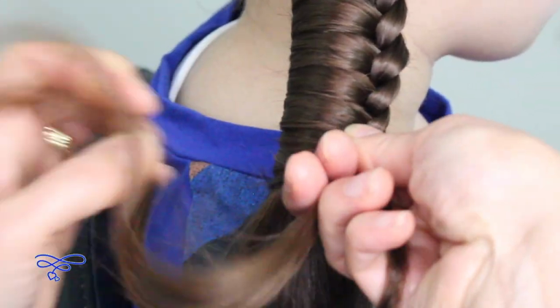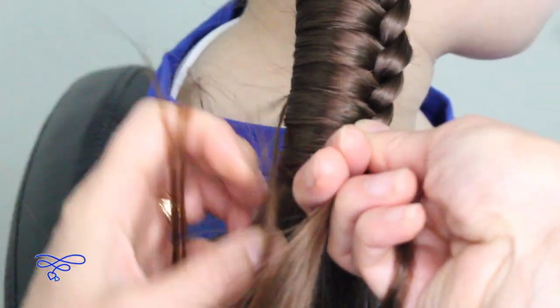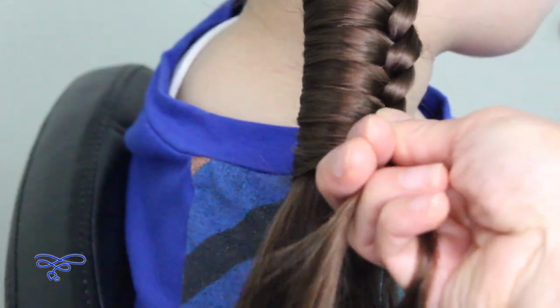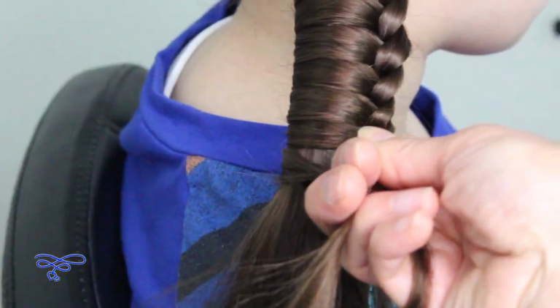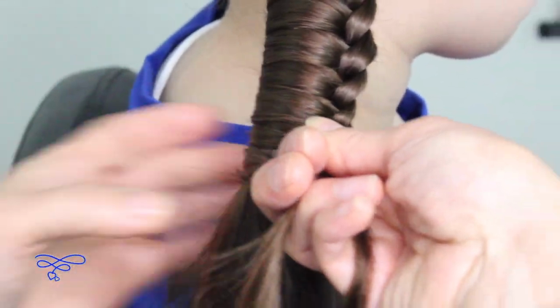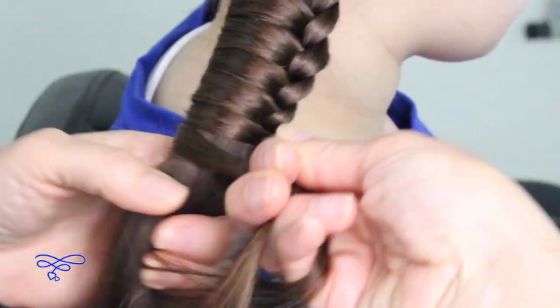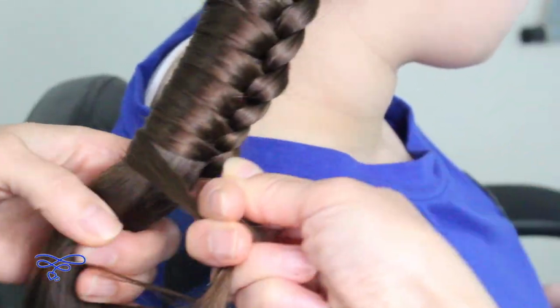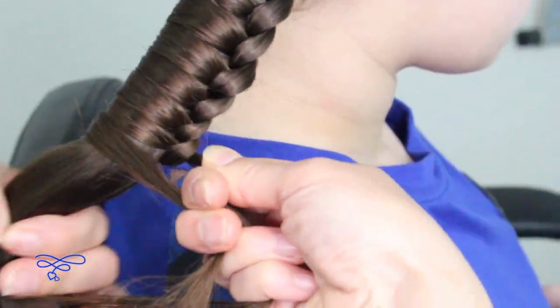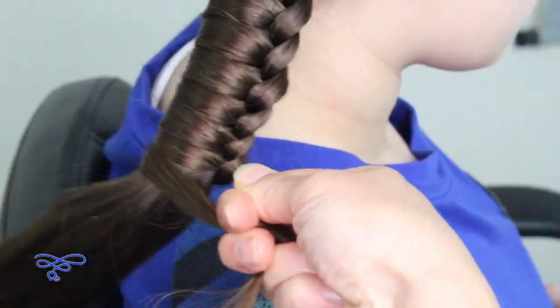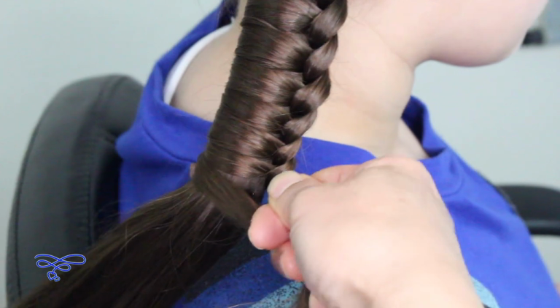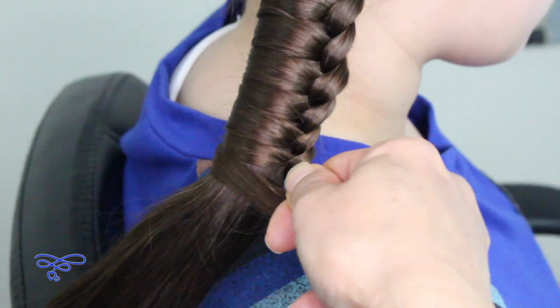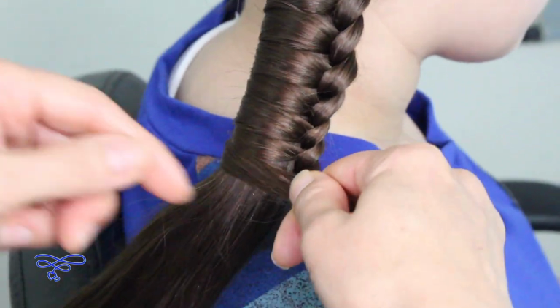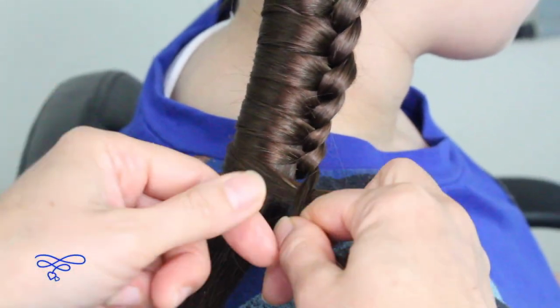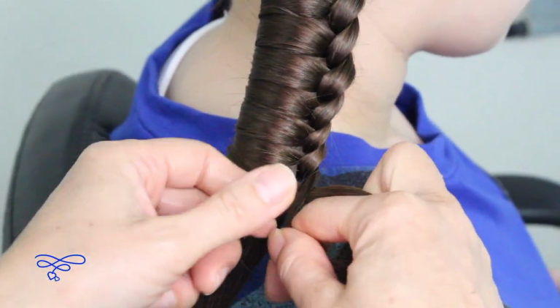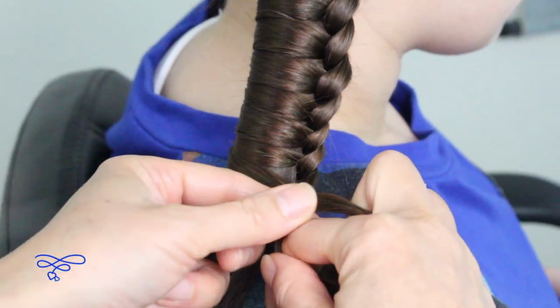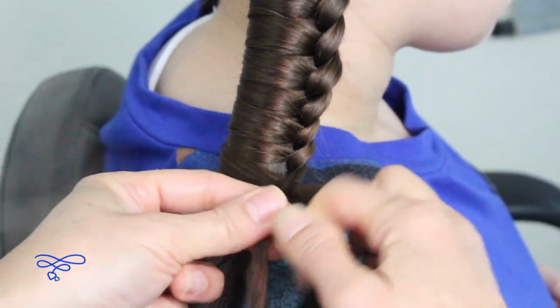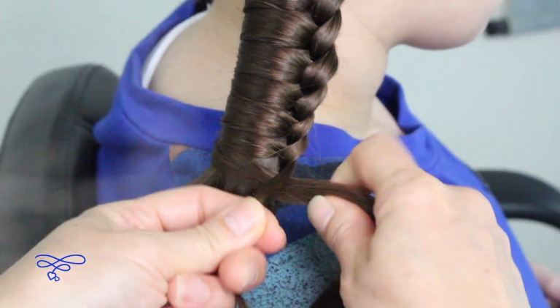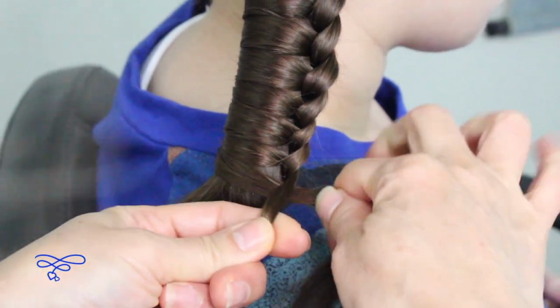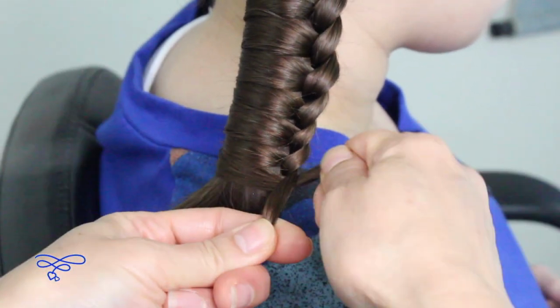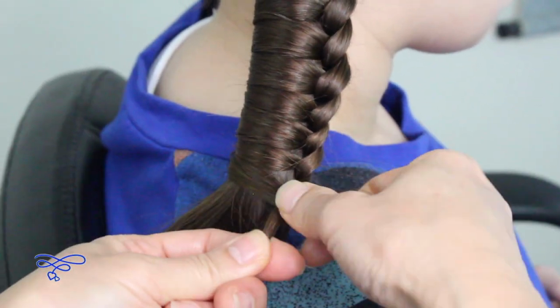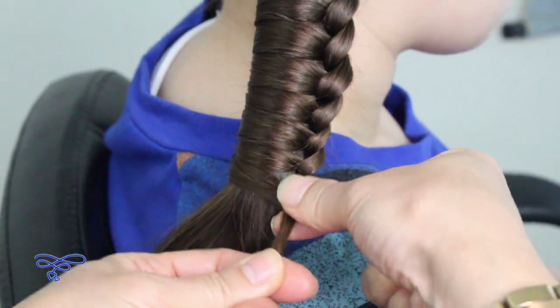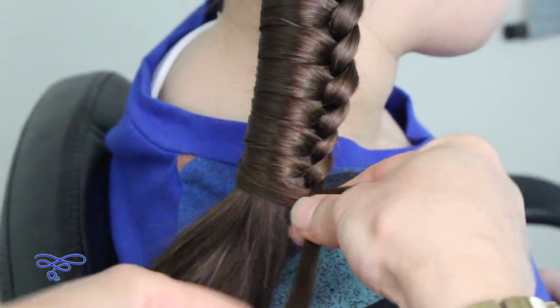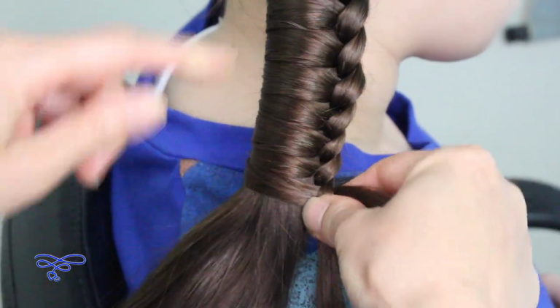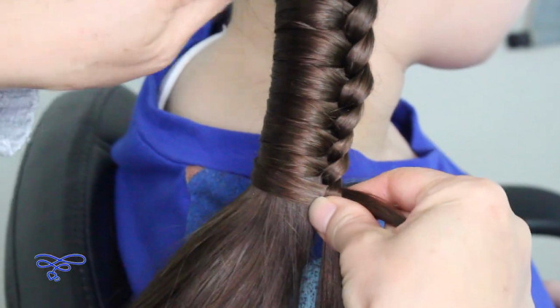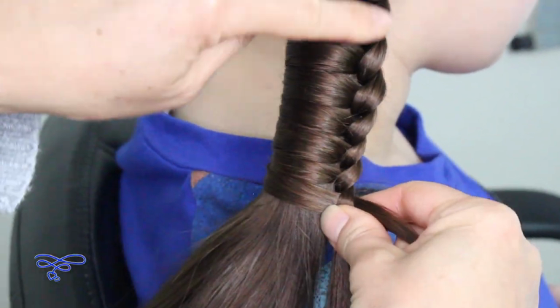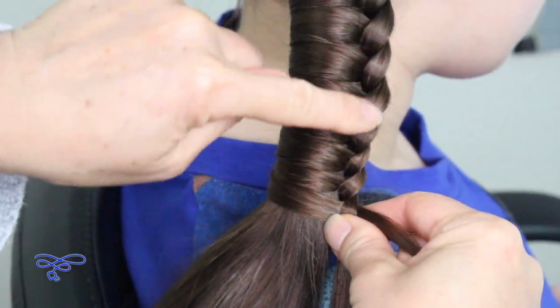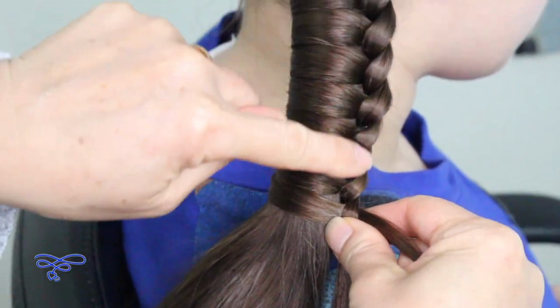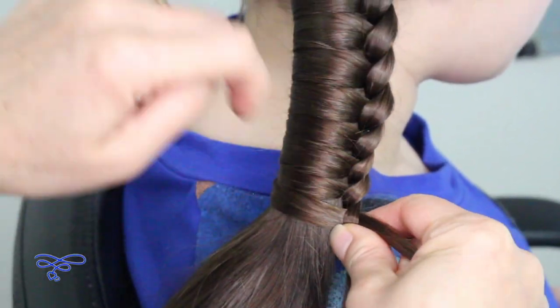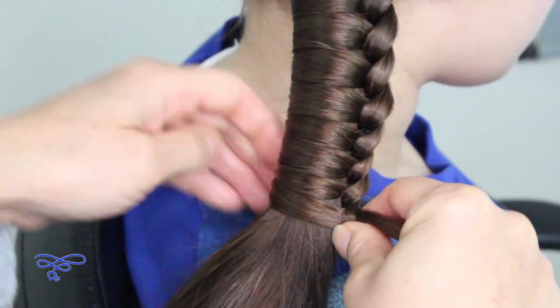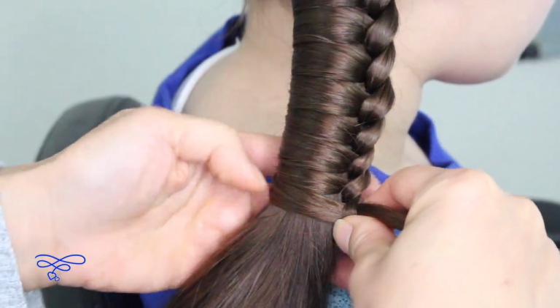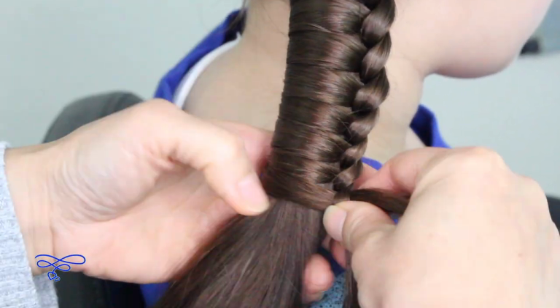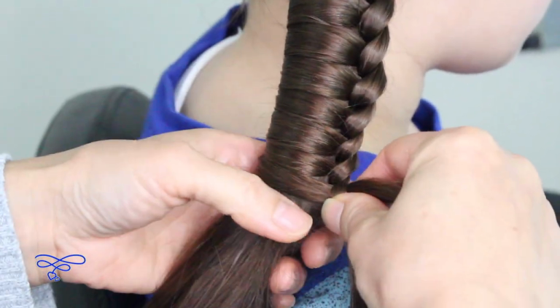I'm not going to add any hair at all to the sides because we just want the accent of the rope for this ponytail.